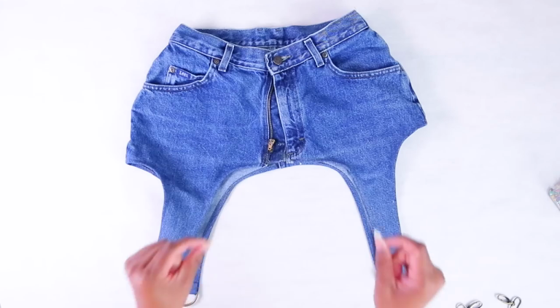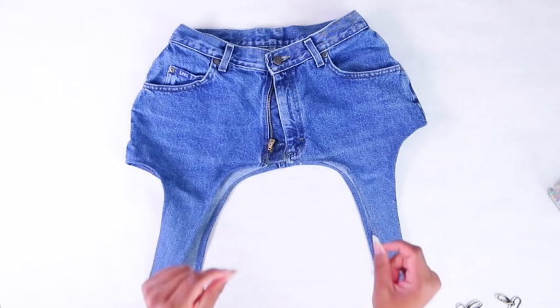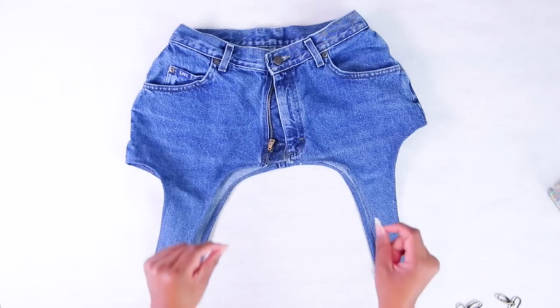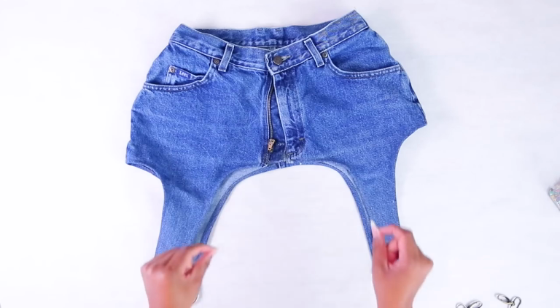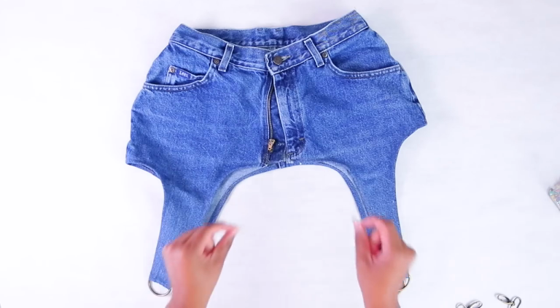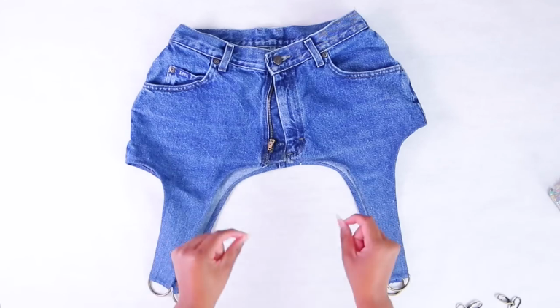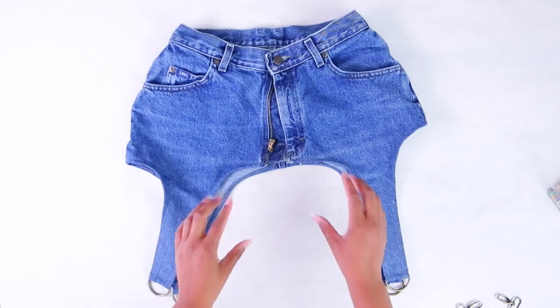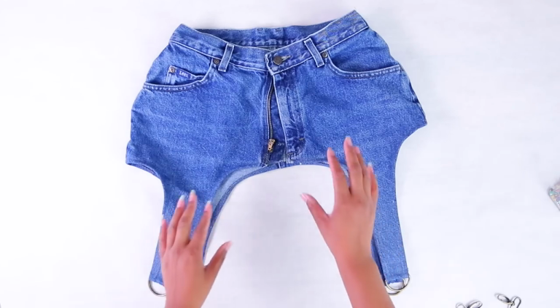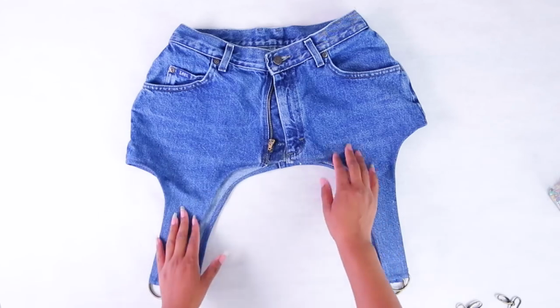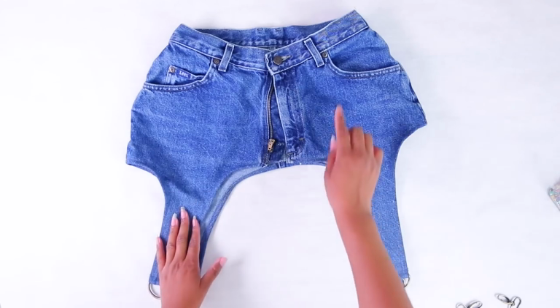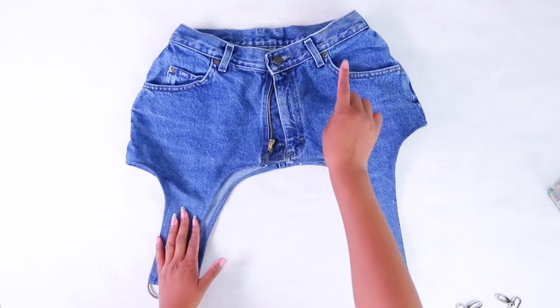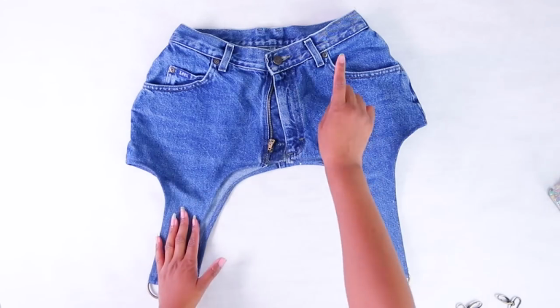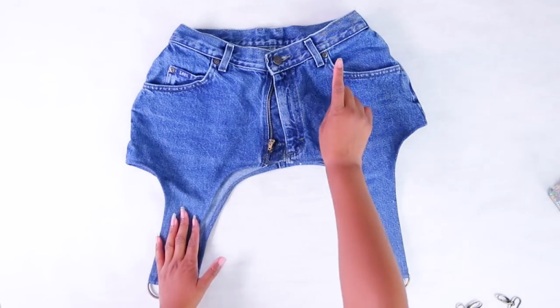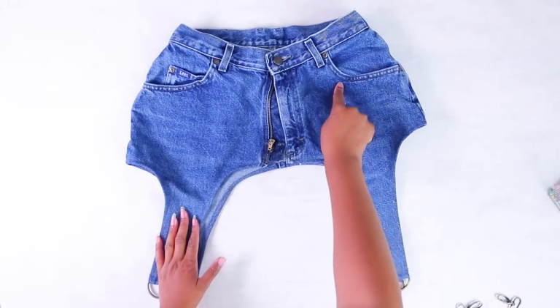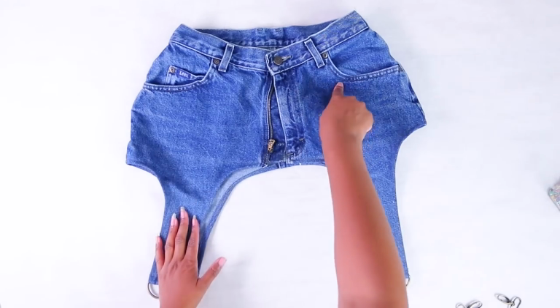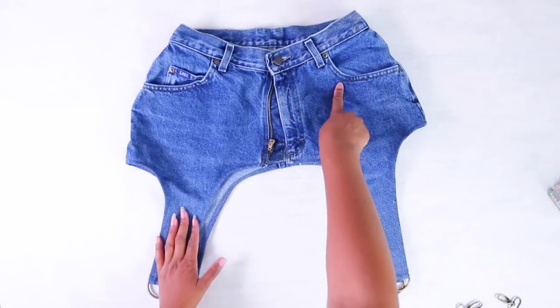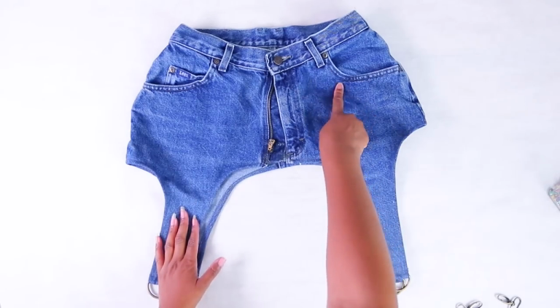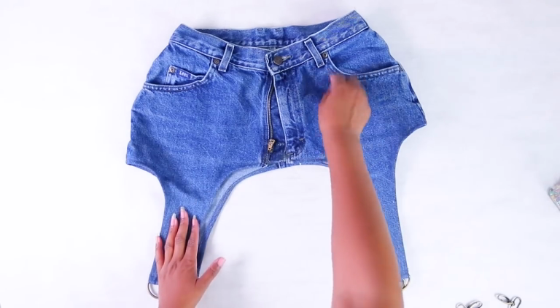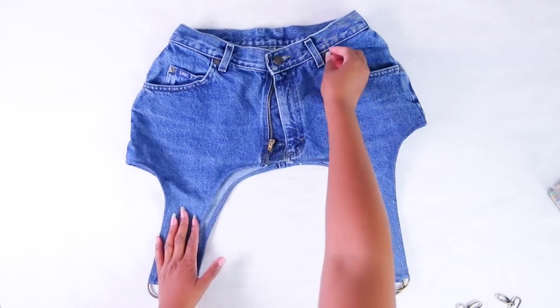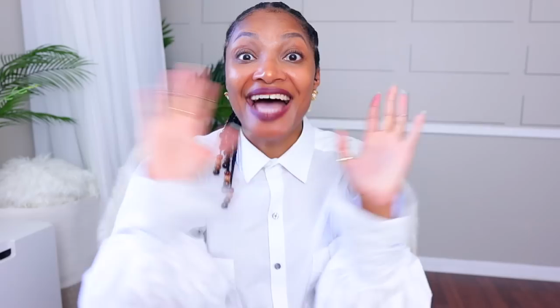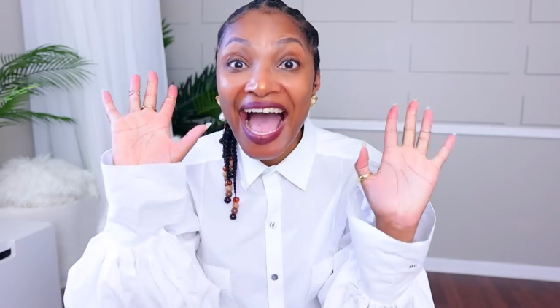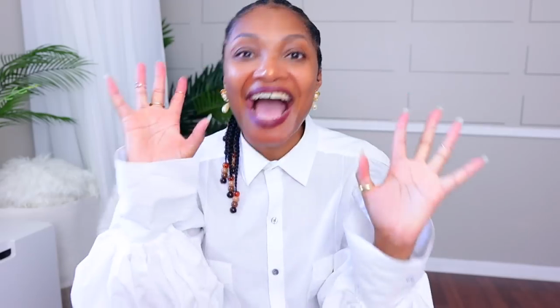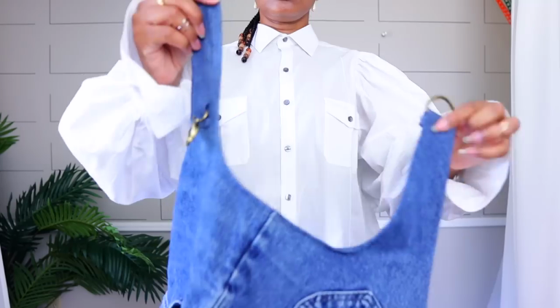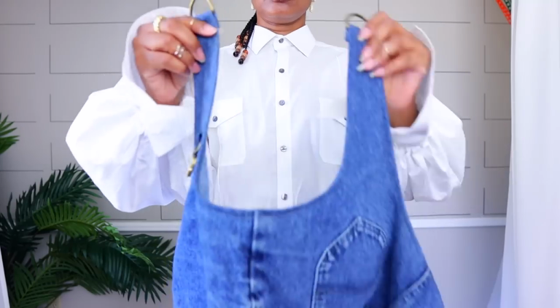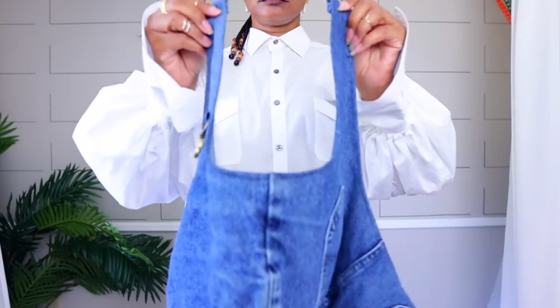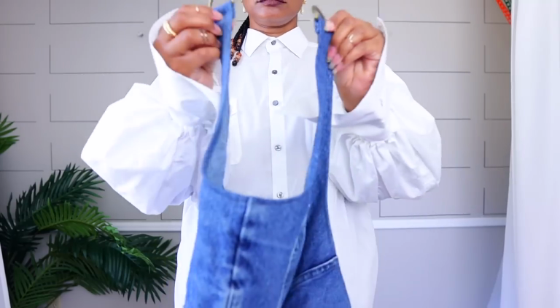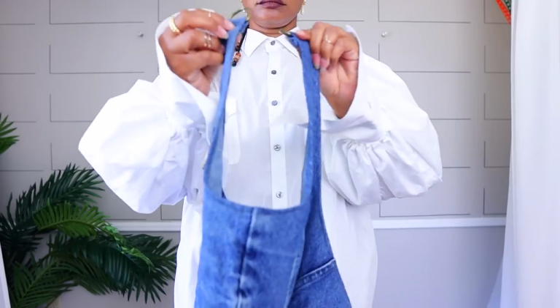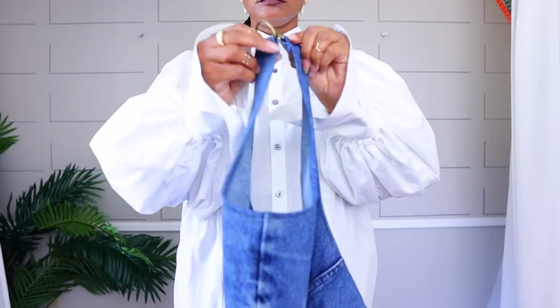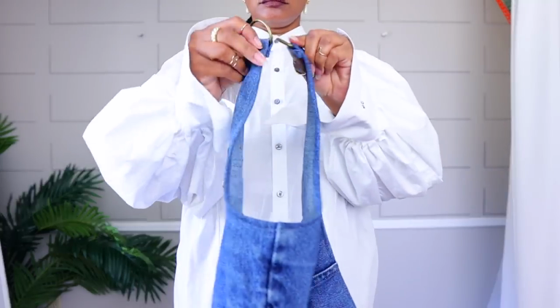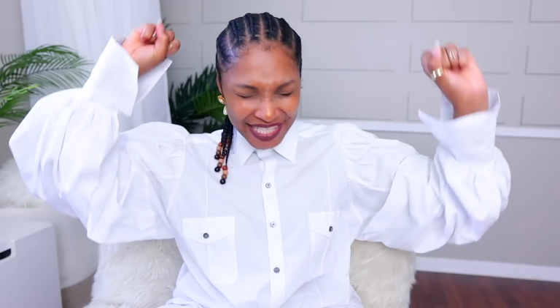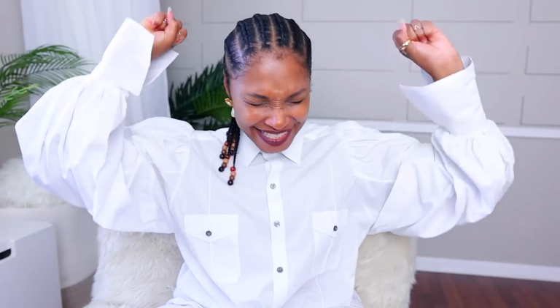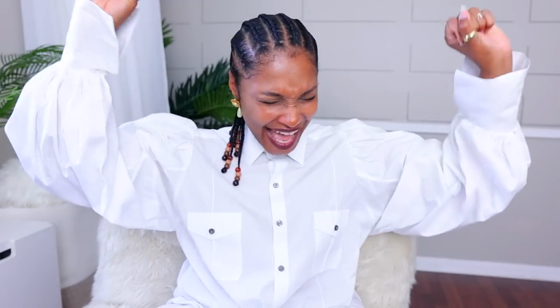Nothing unnerves me more than unusable pockets. I told you guys there was a twist!